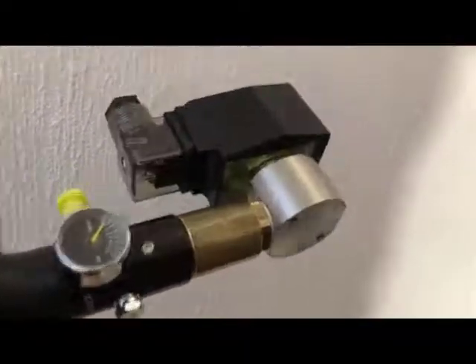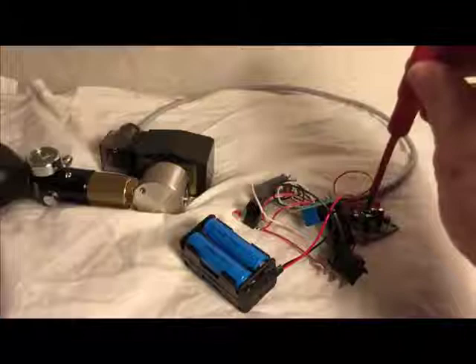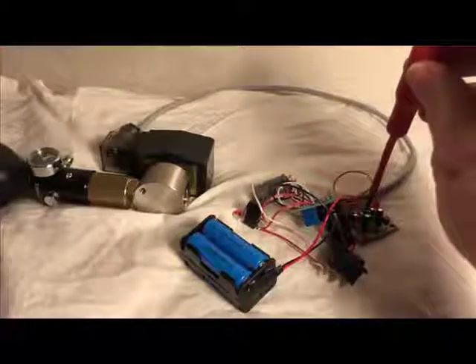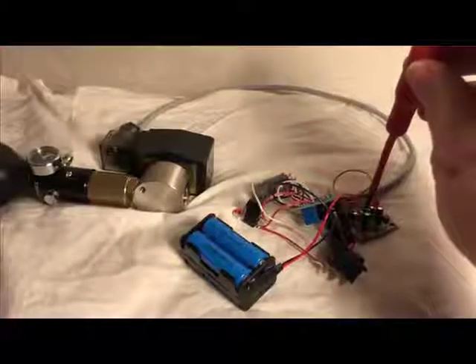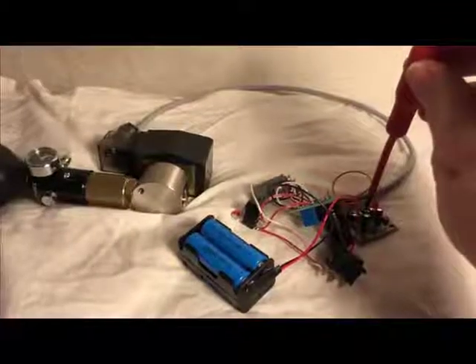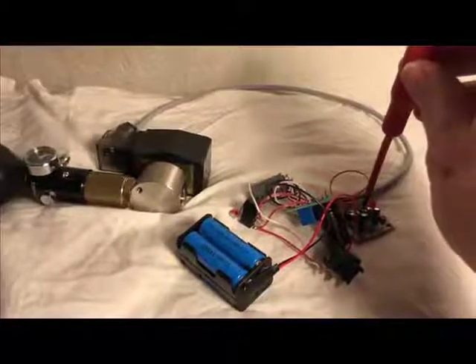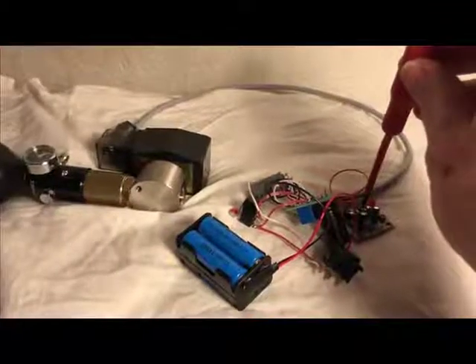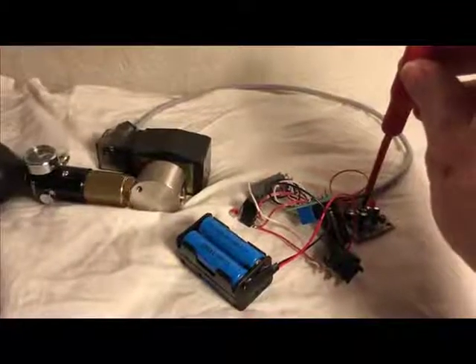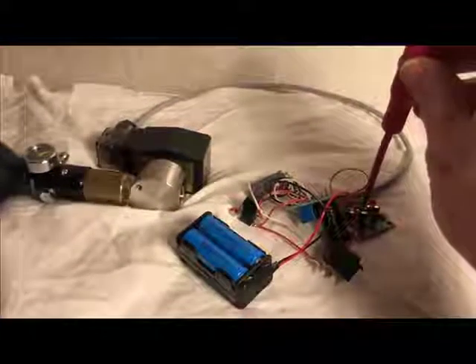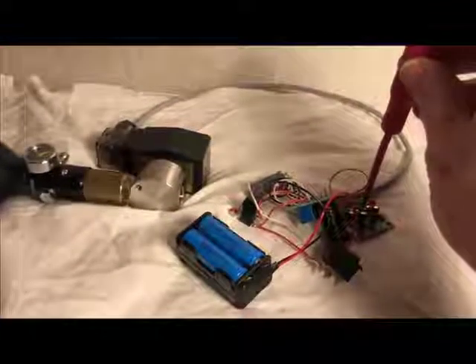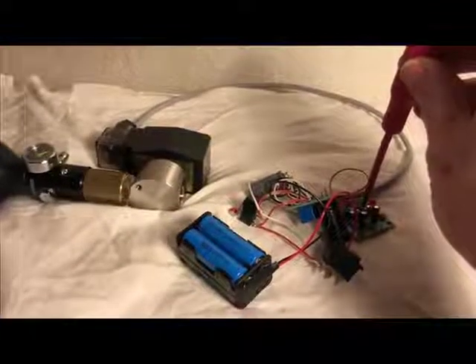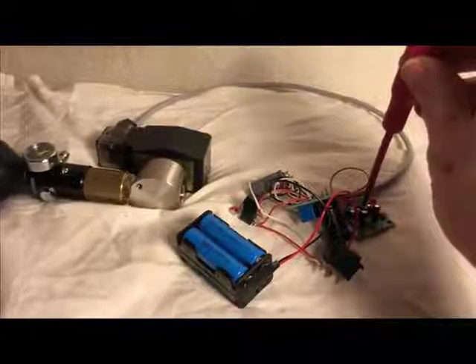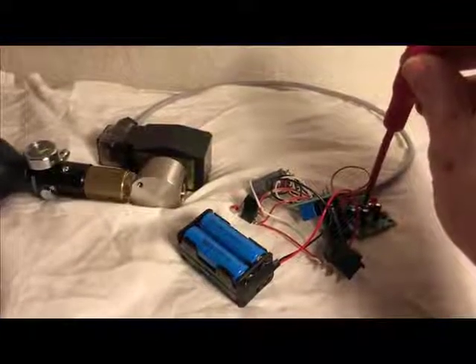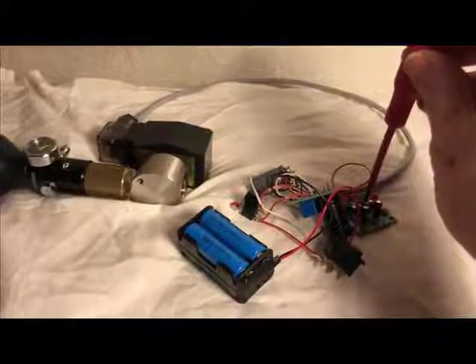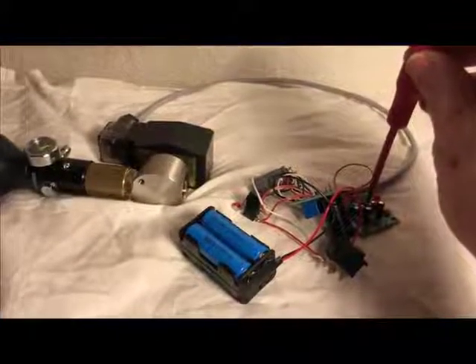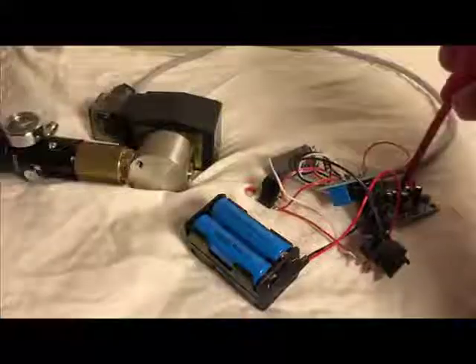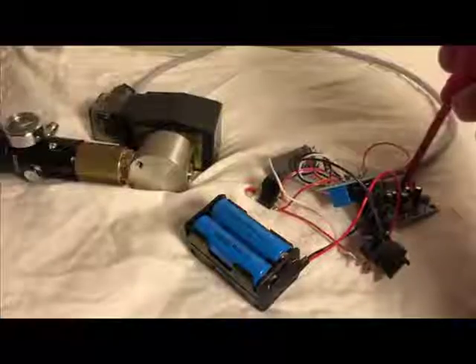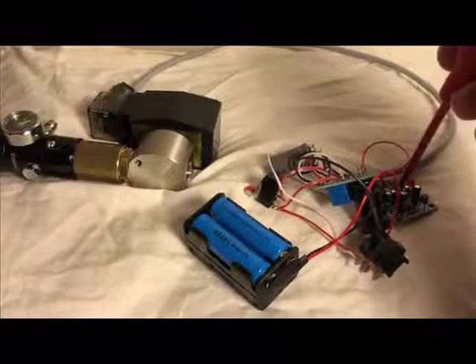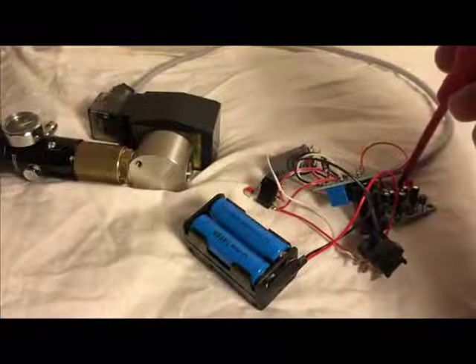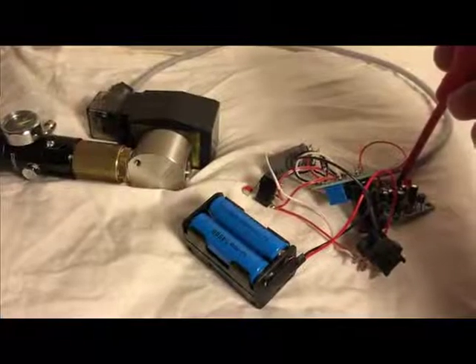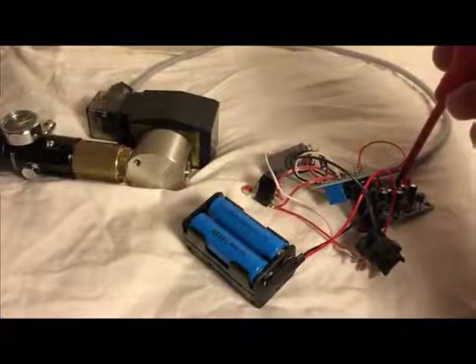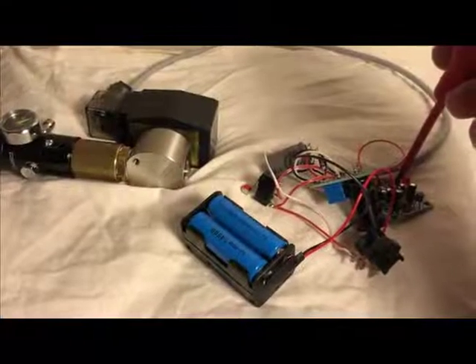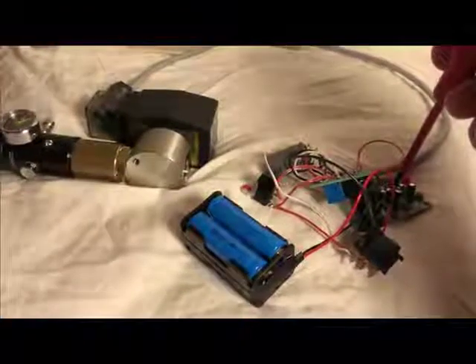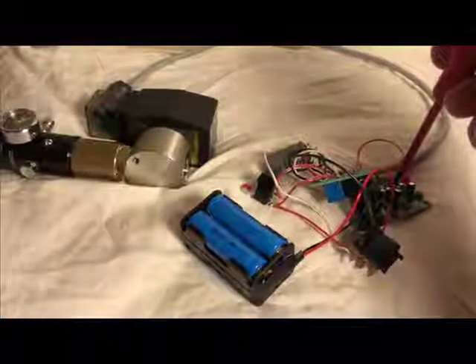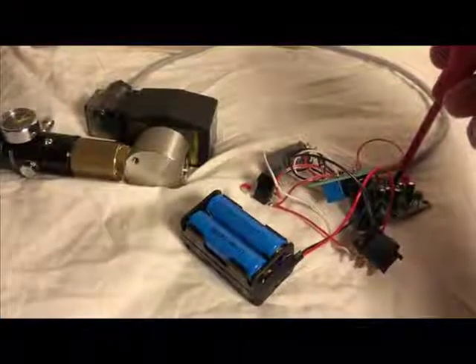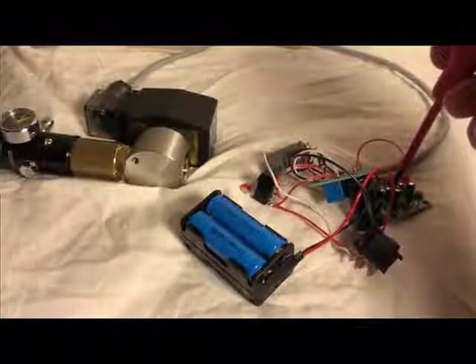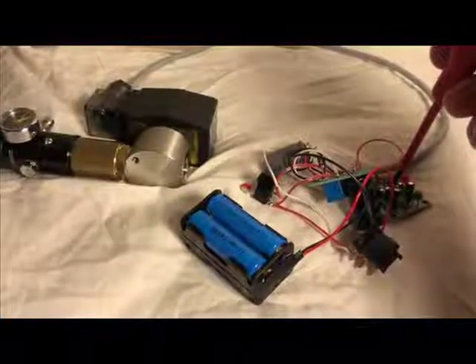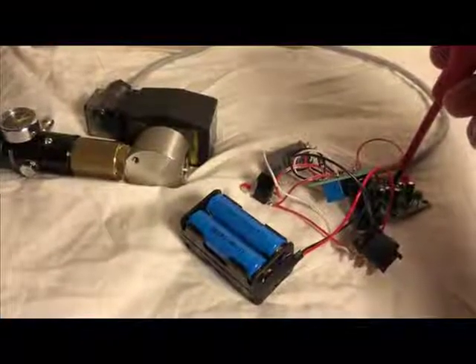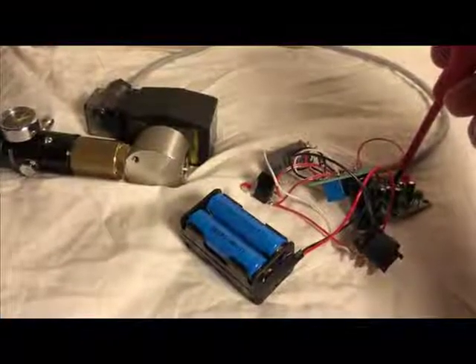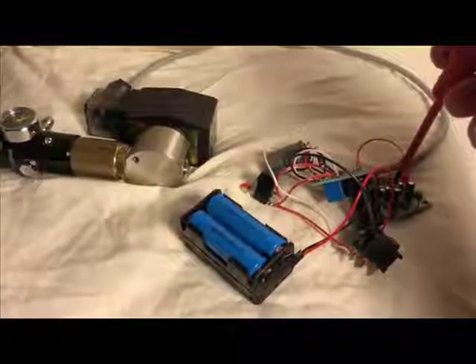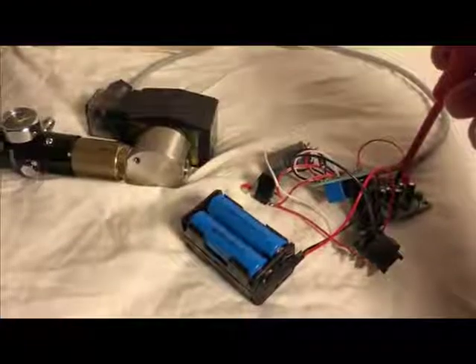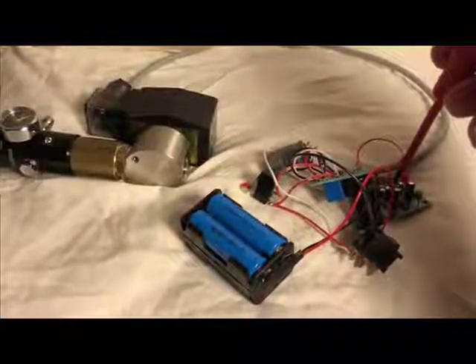Next I'm trying out some electronics. Basically it's an adjustable flip-flop with a relay.